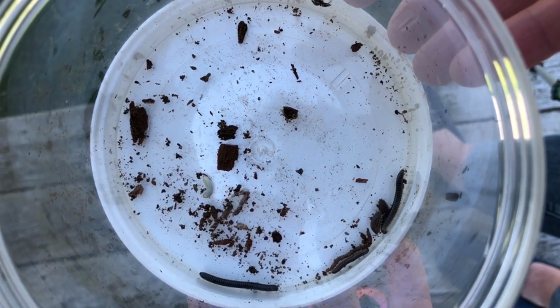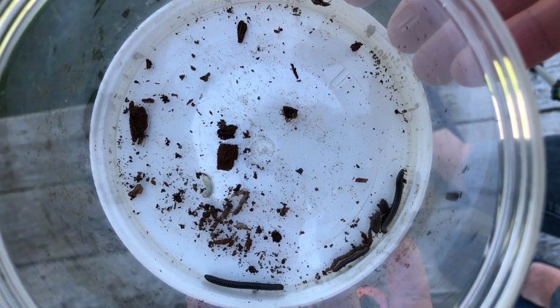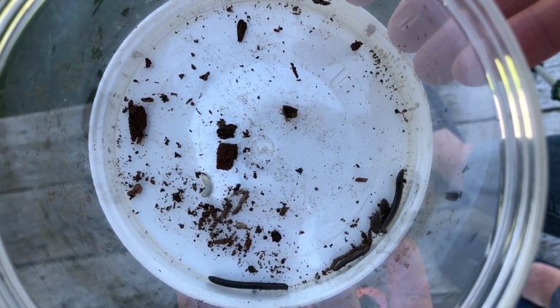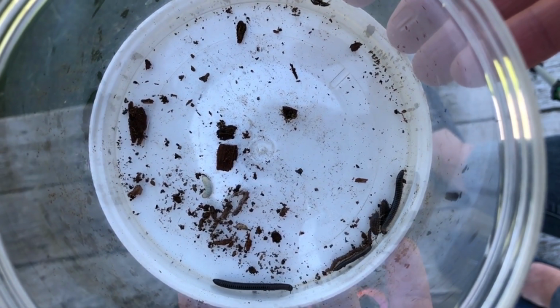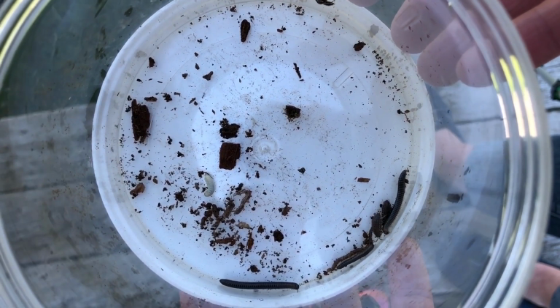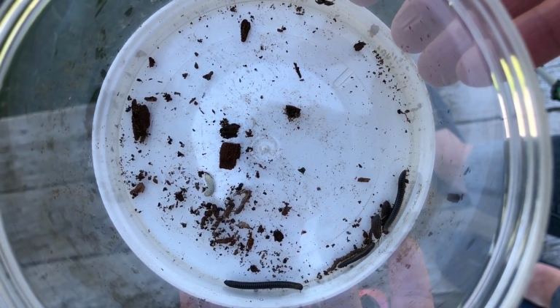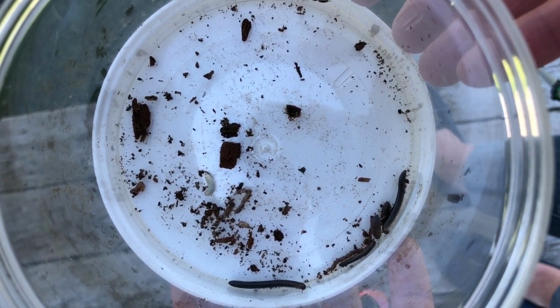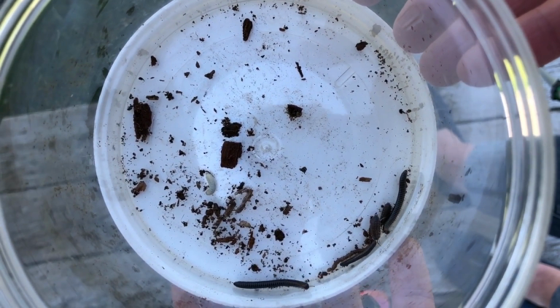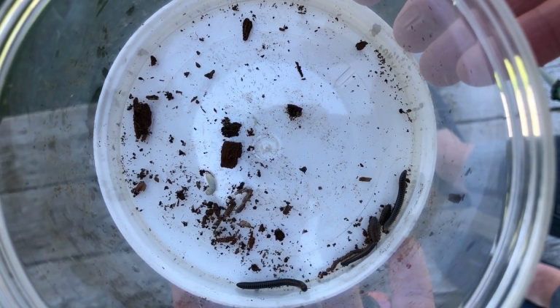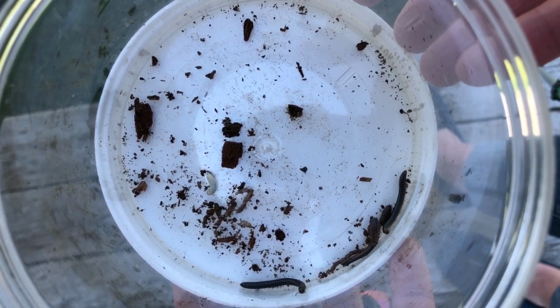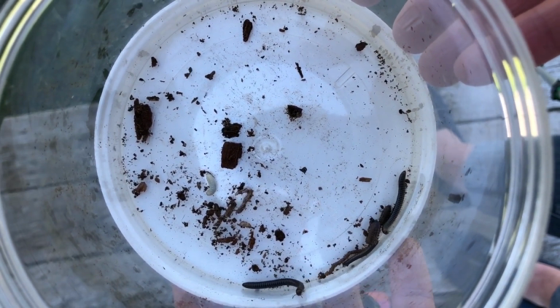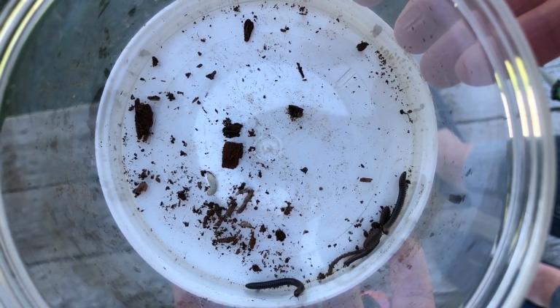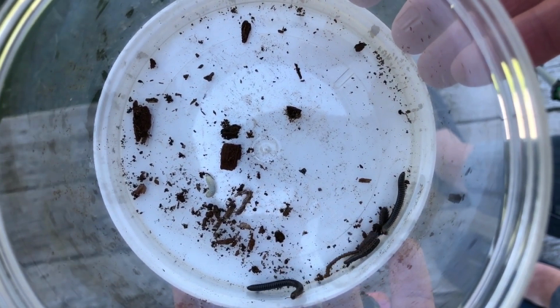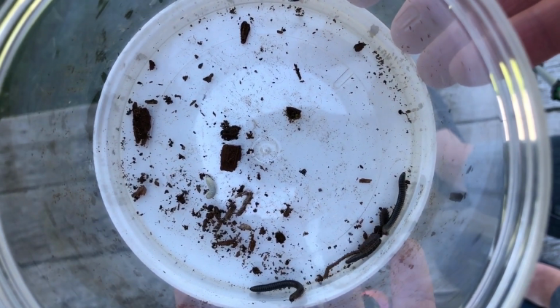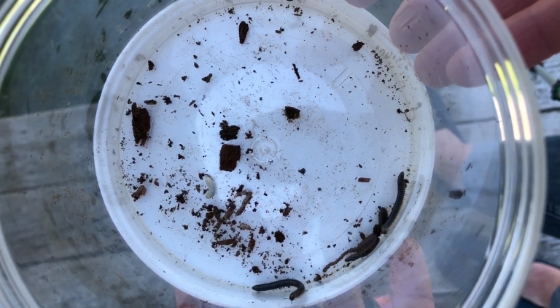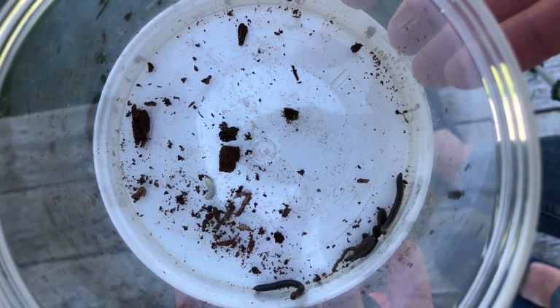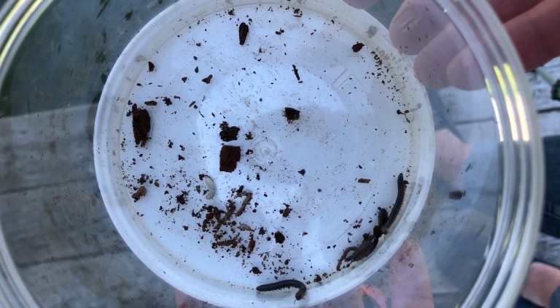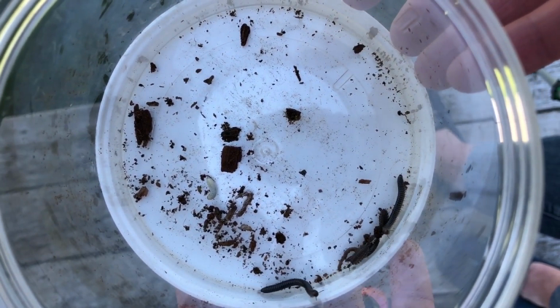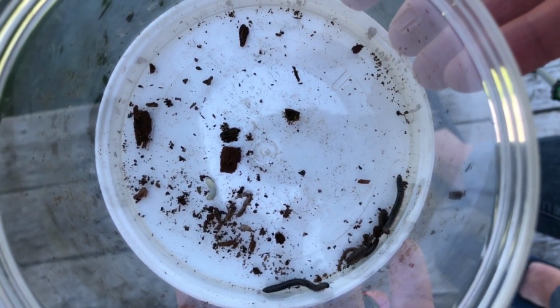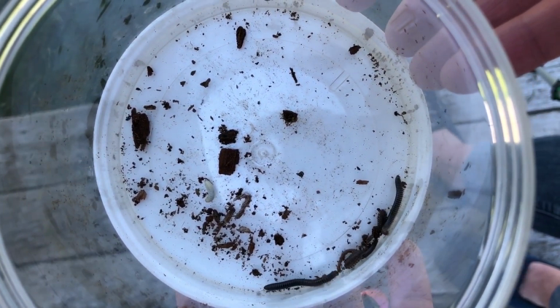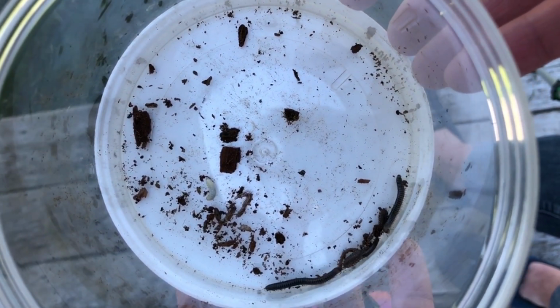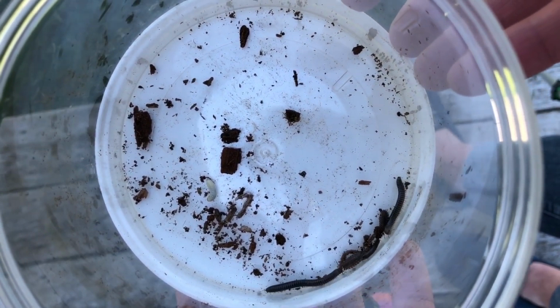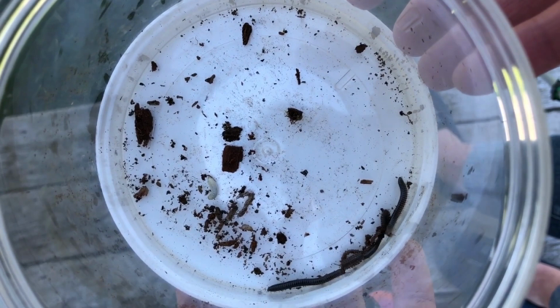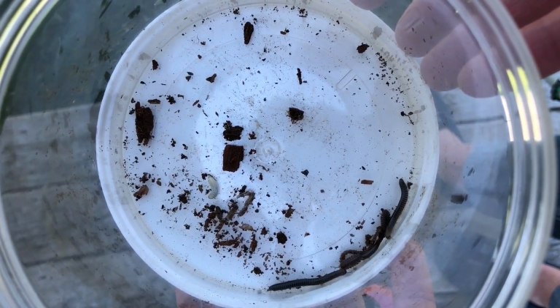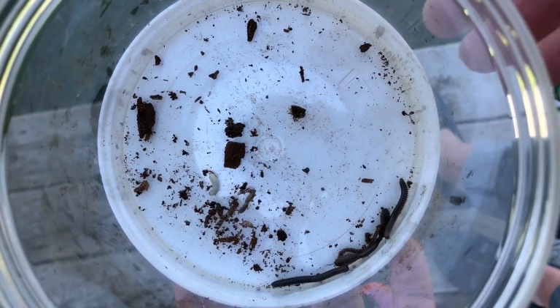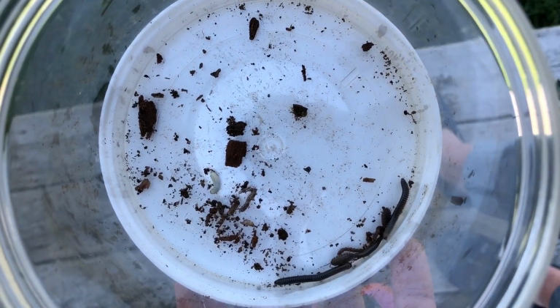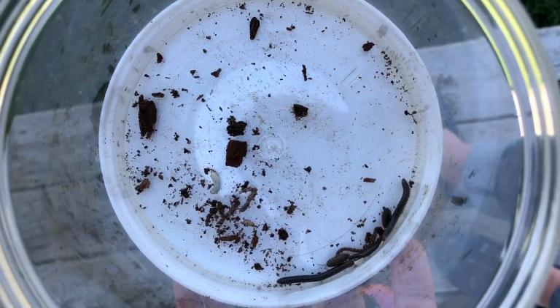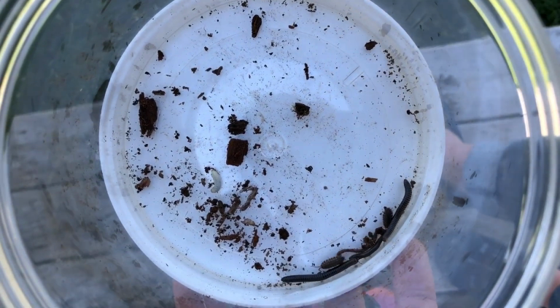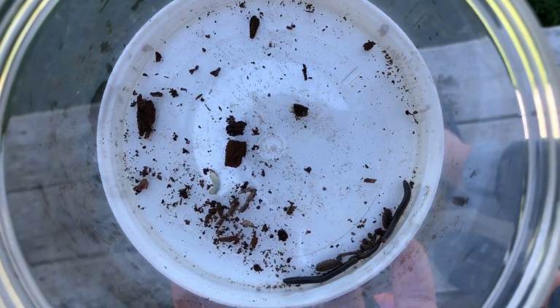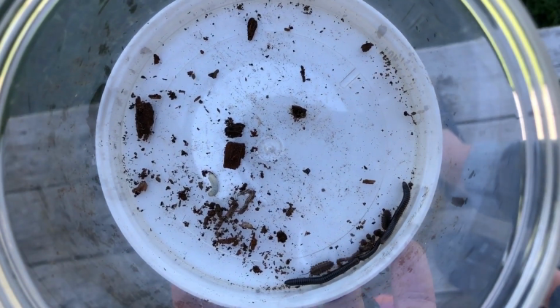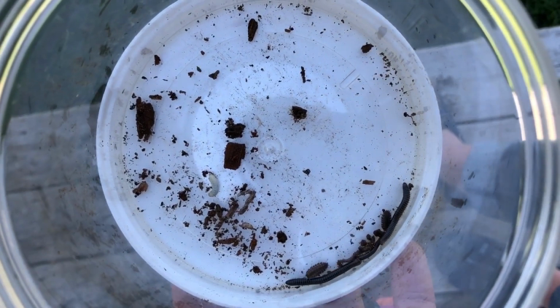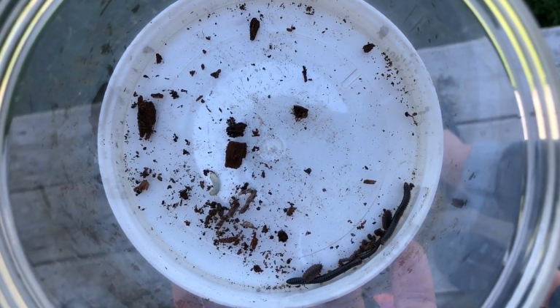Should we go put them back in their log, back in their home? We don't want to keep them for too long. But pretty fun!